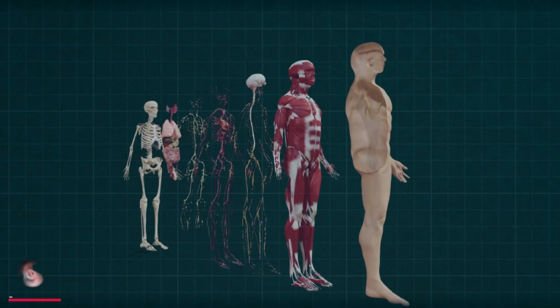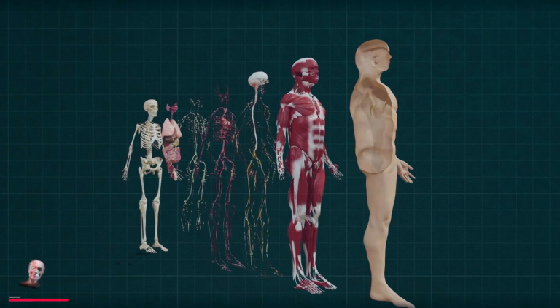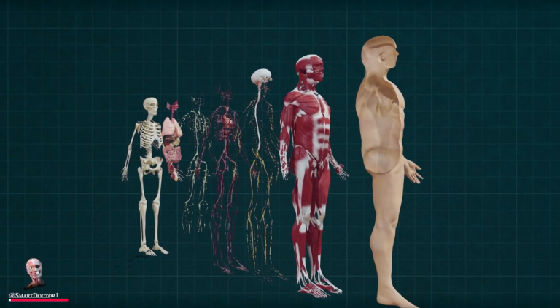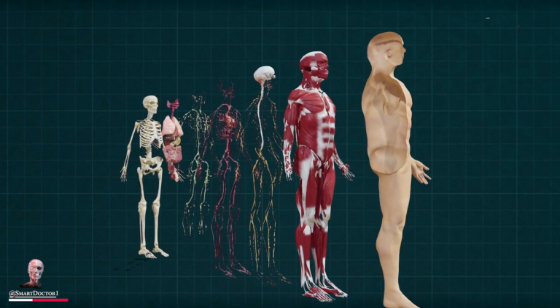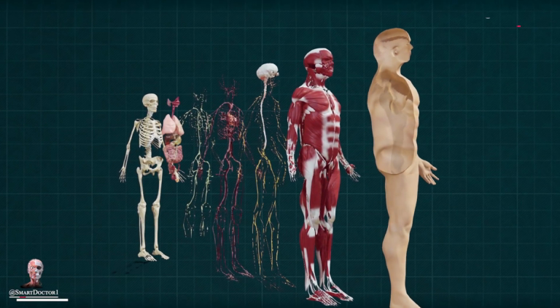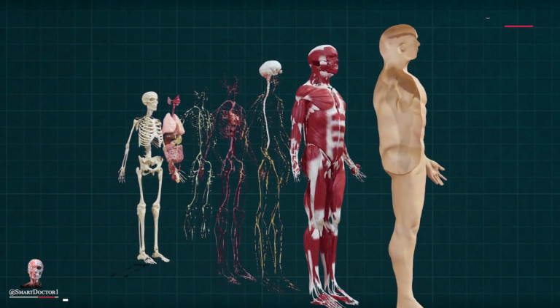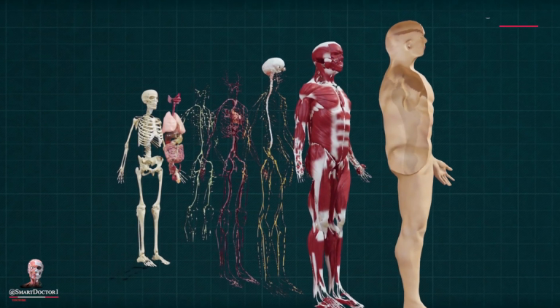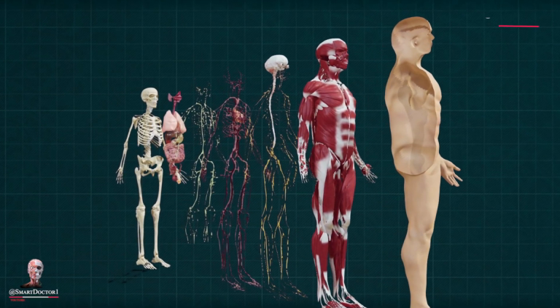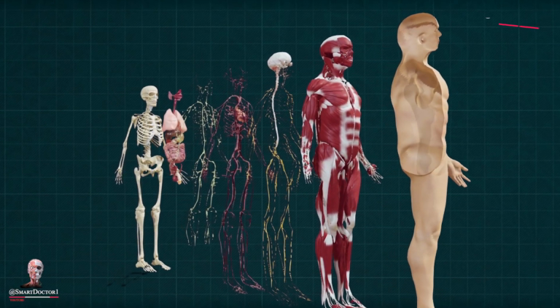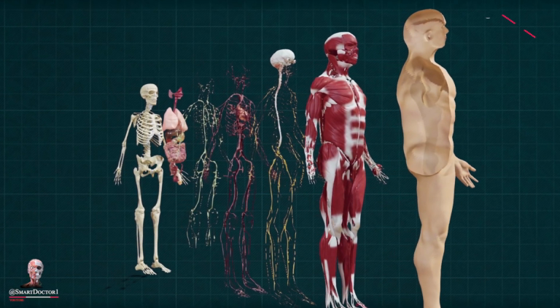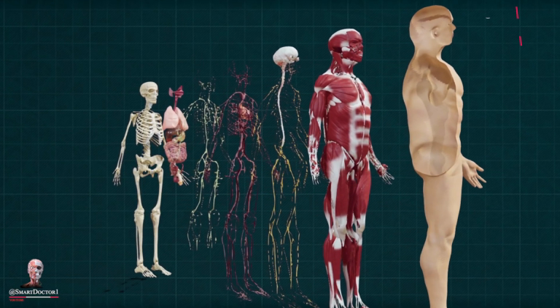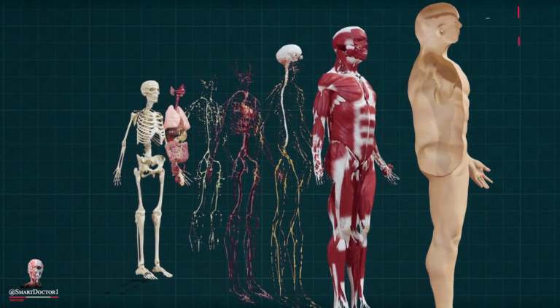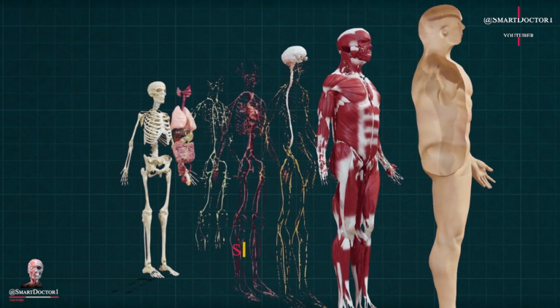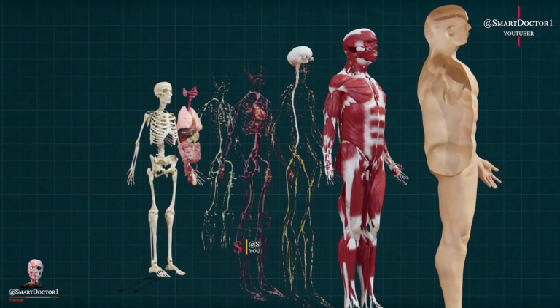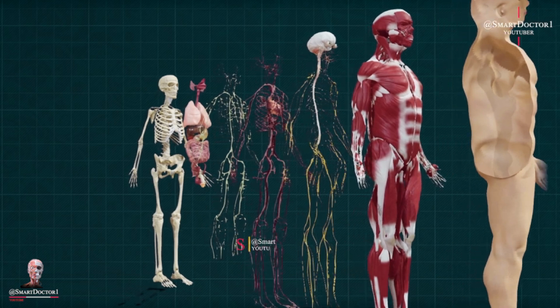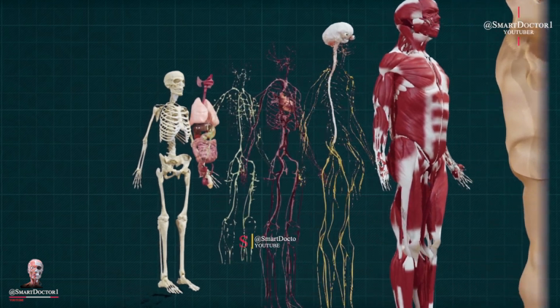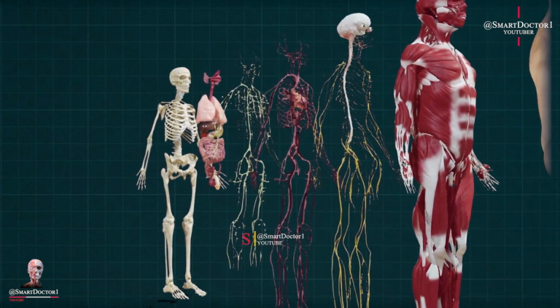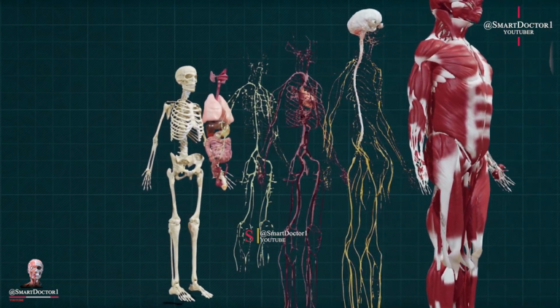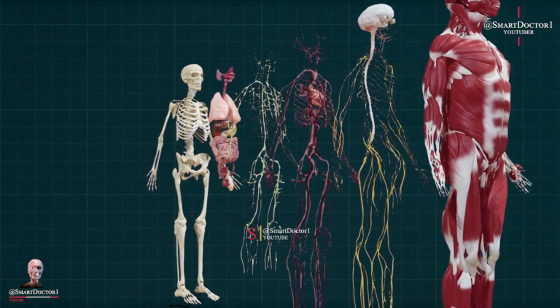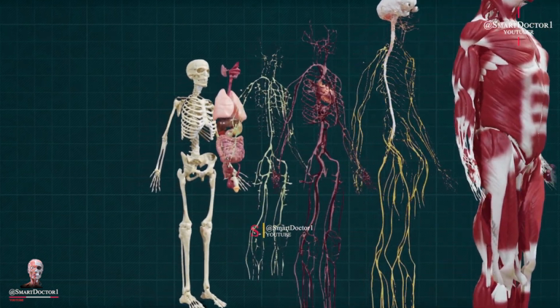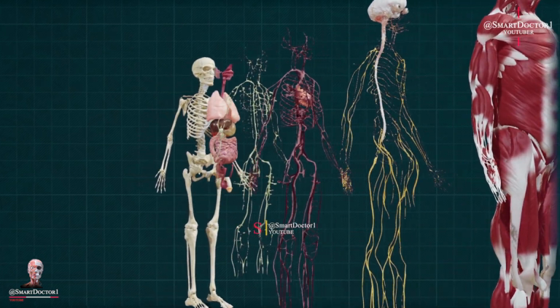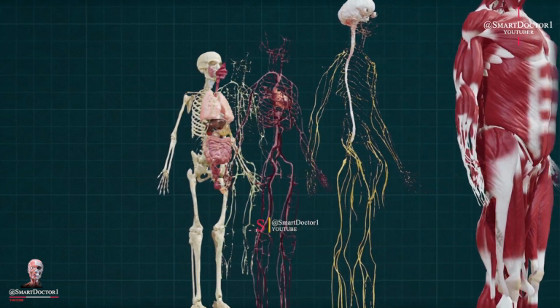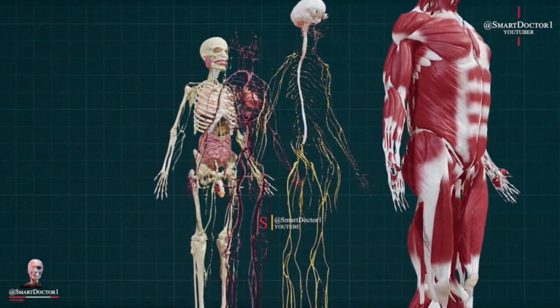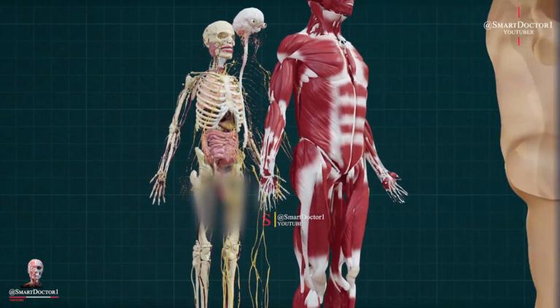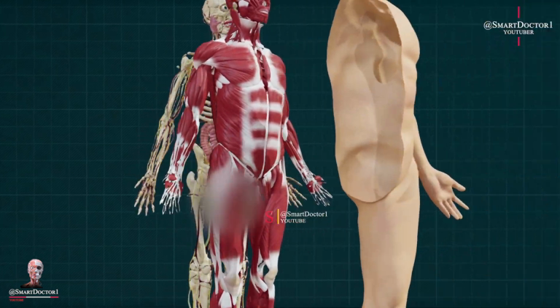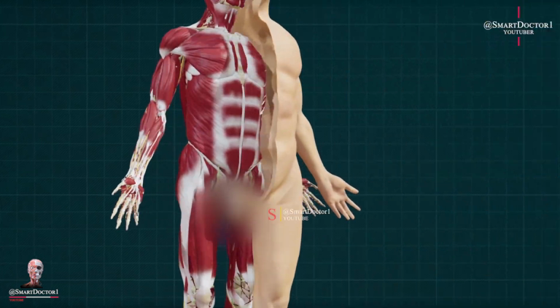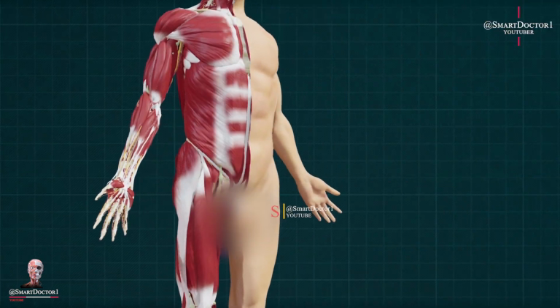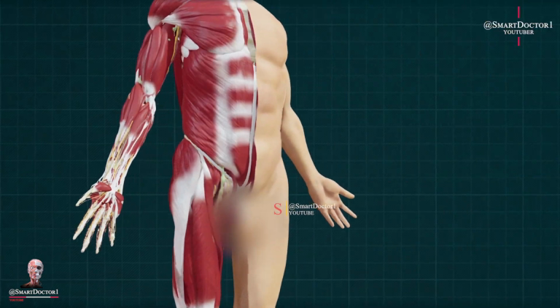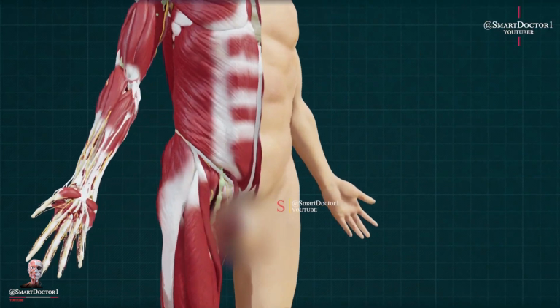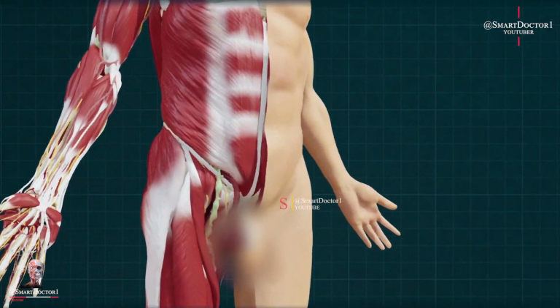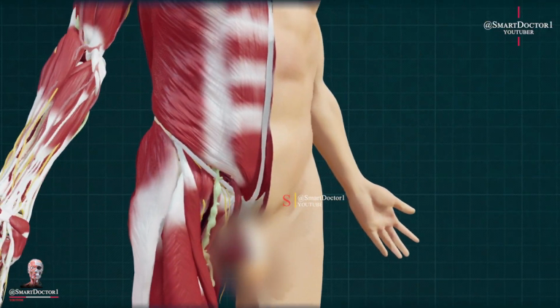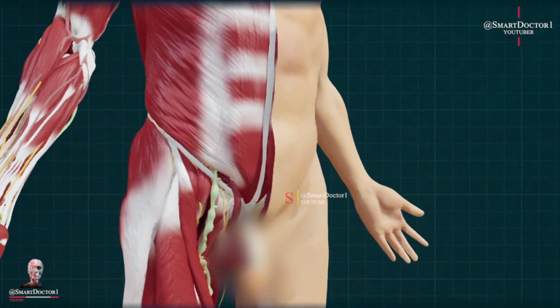Hello and welcome to our medical video series. Today, we'll be discussing organs that the human body can live without.